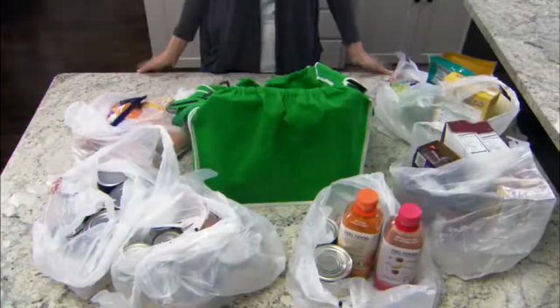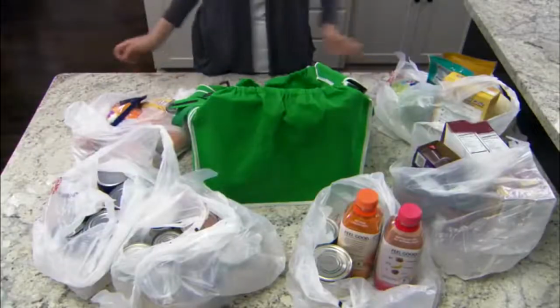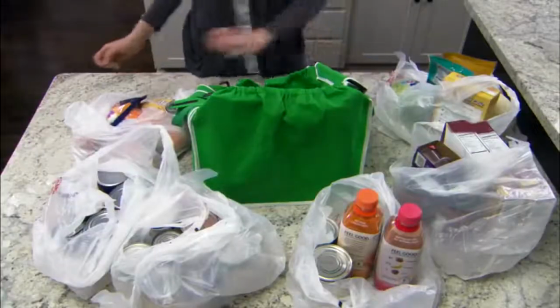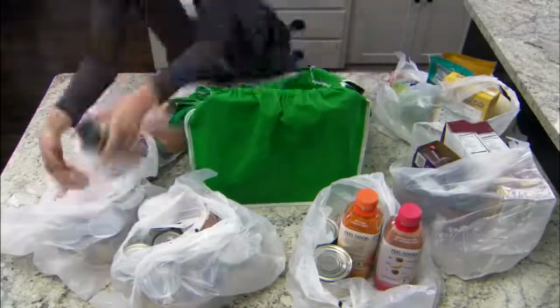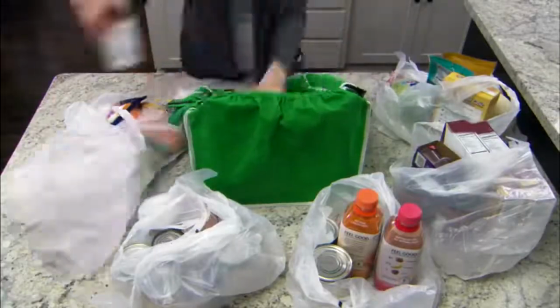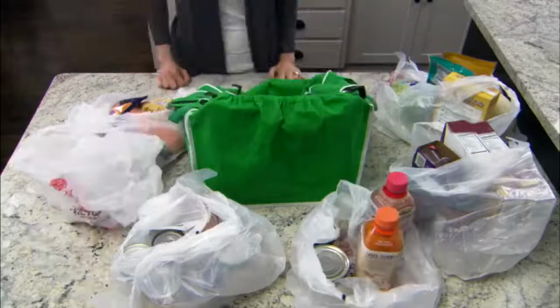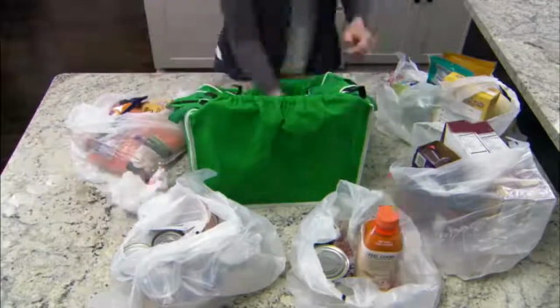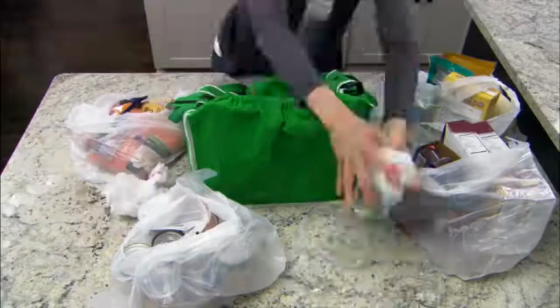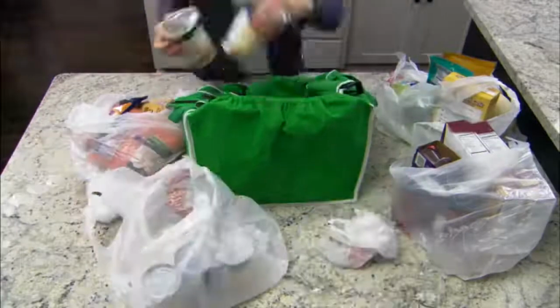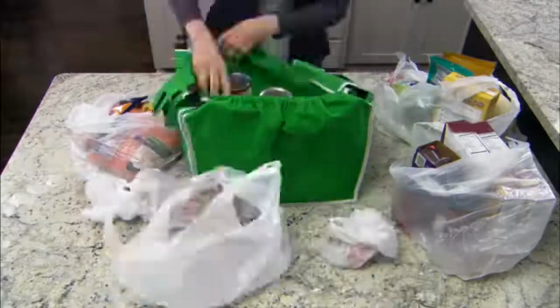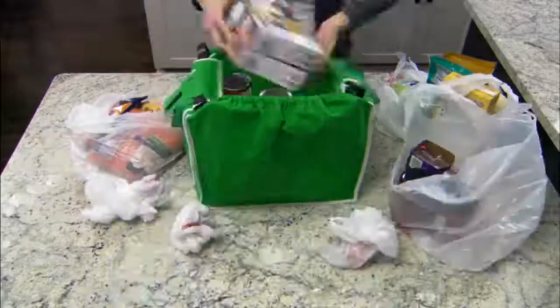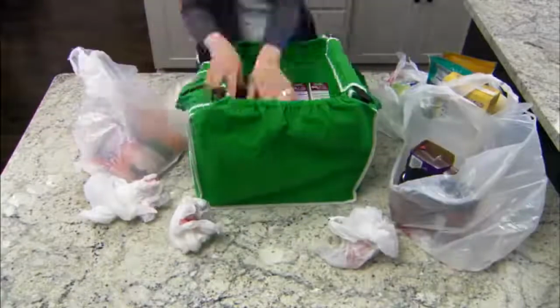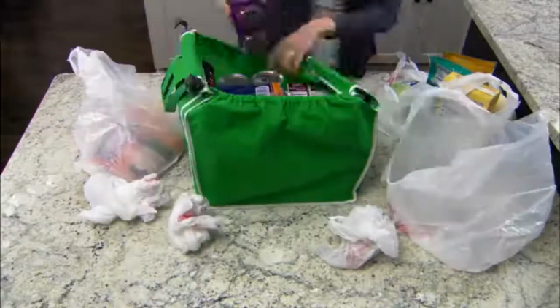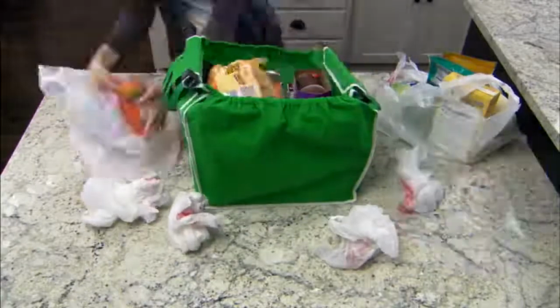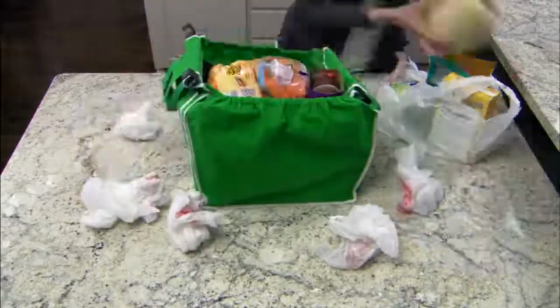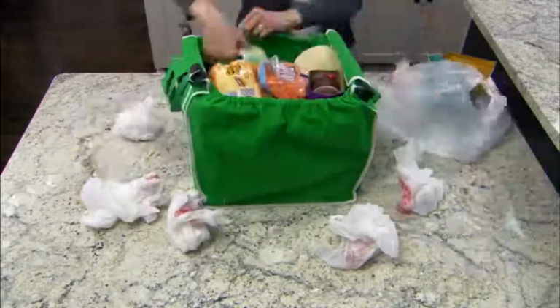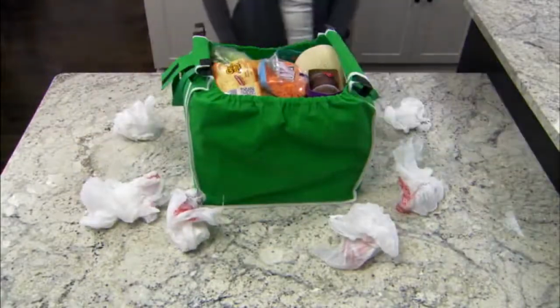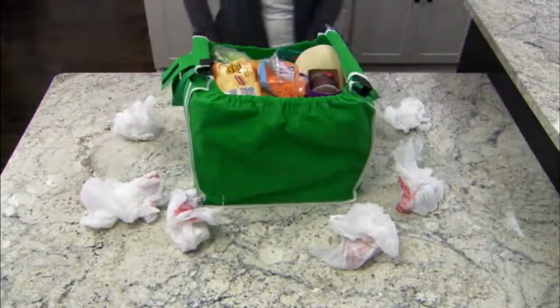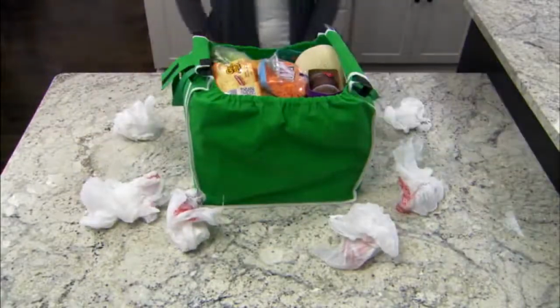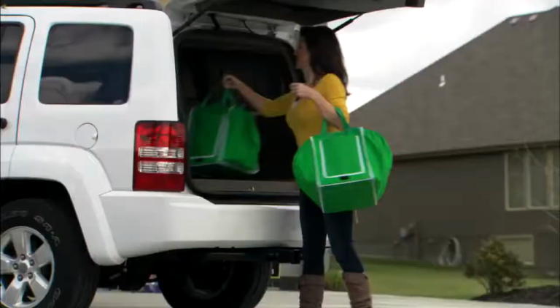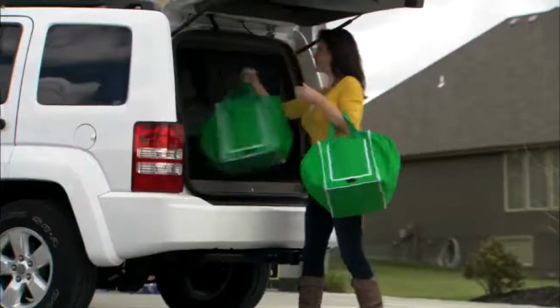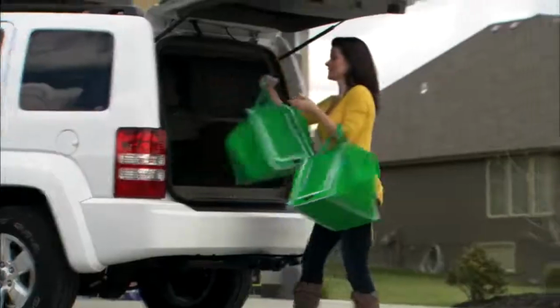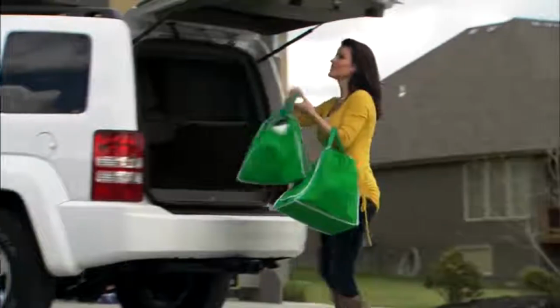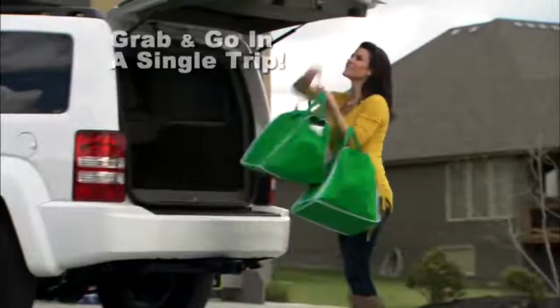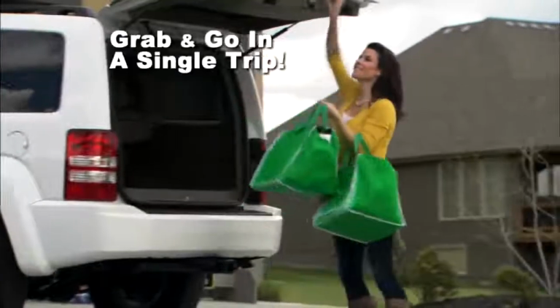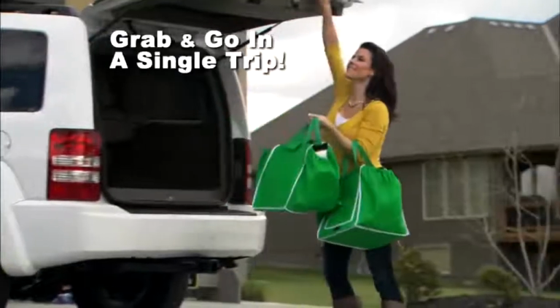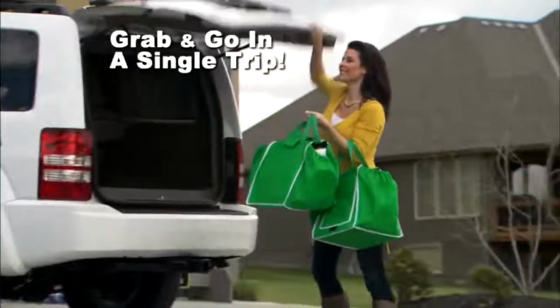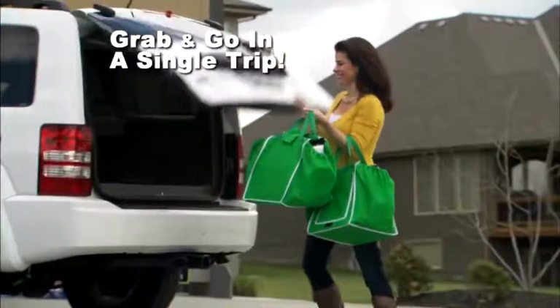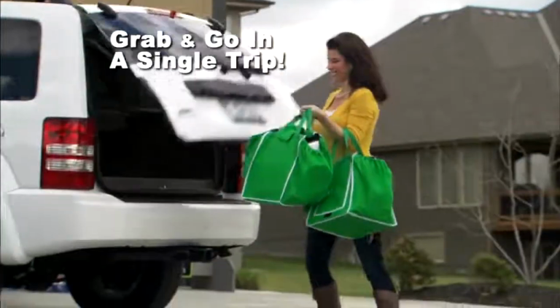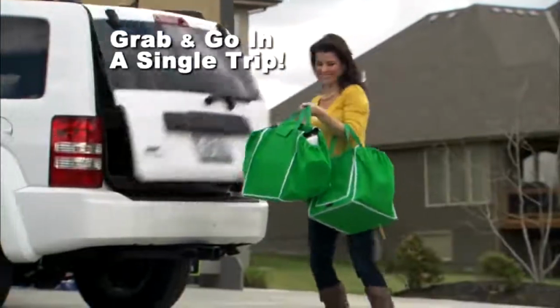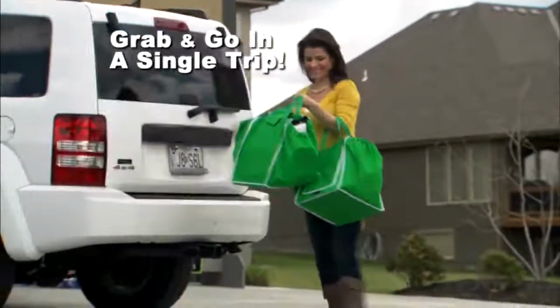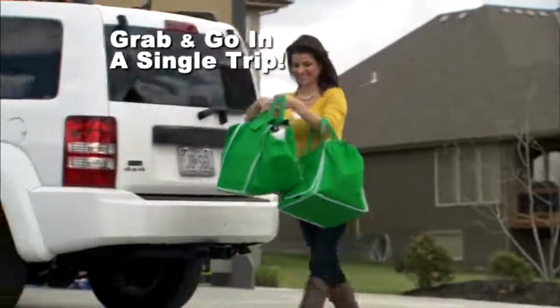Plus, they expand to hold several times what a regular shopping bag can hold. Amazing! Imagine being able to grab and go in a single trip.